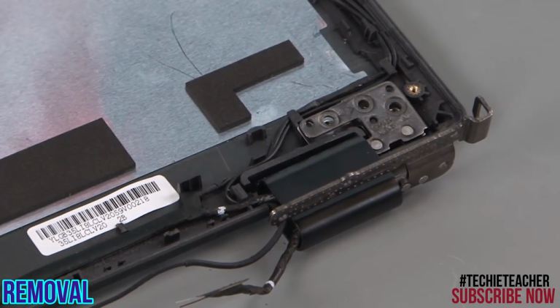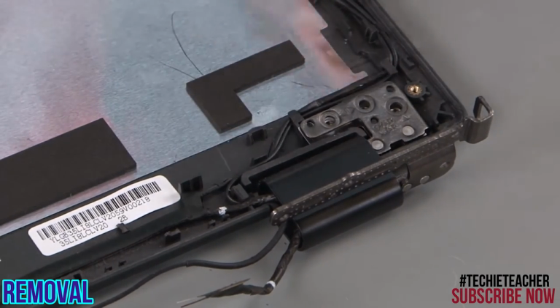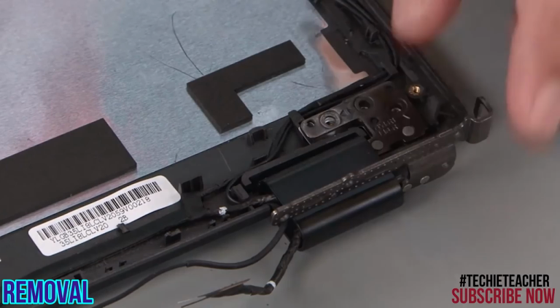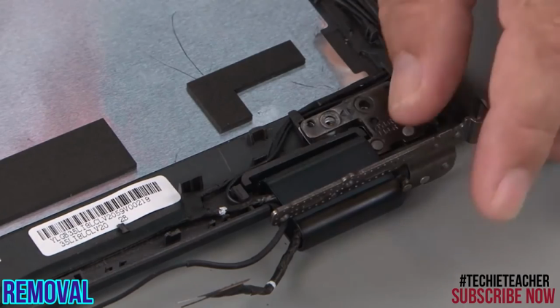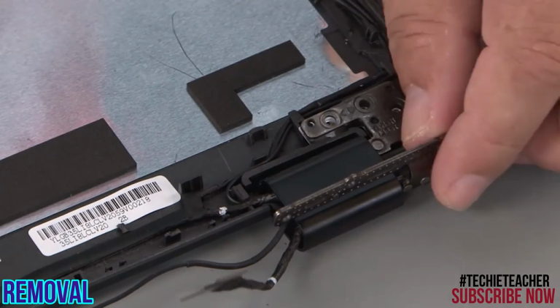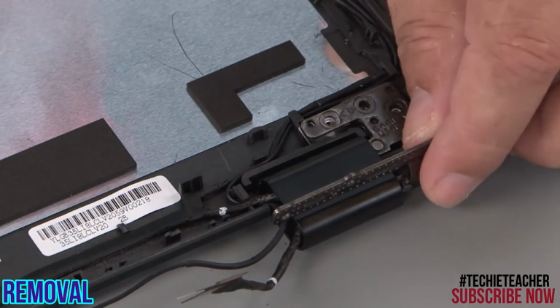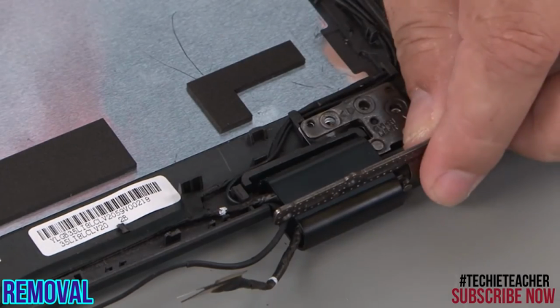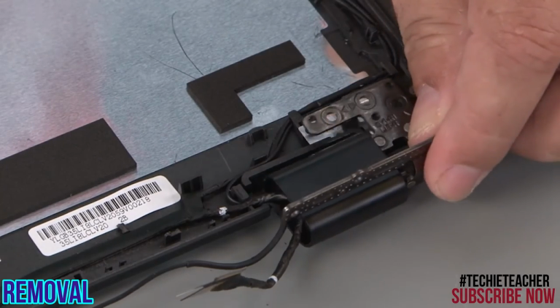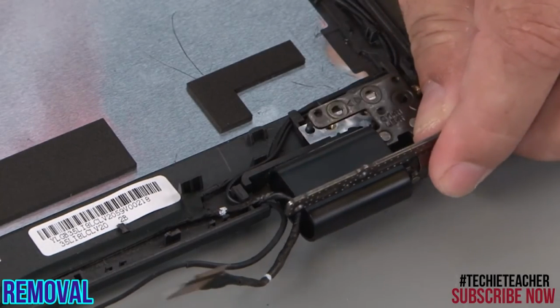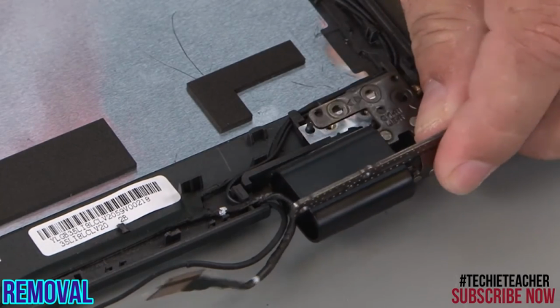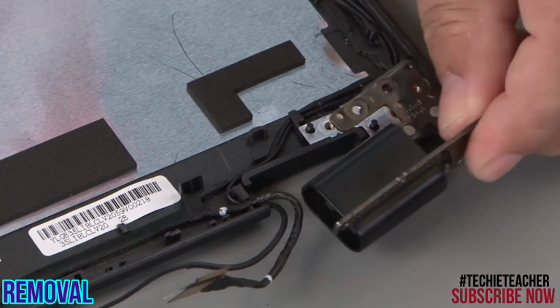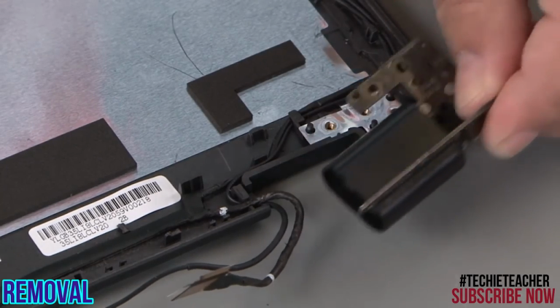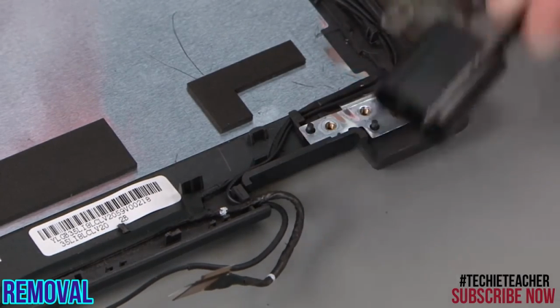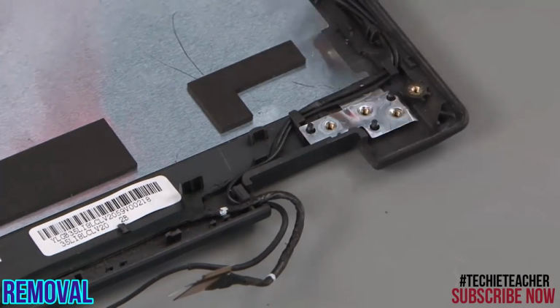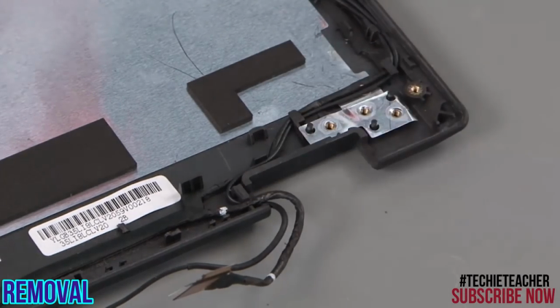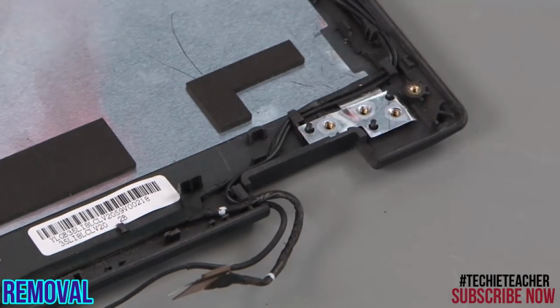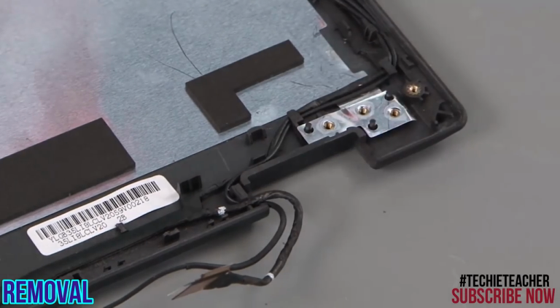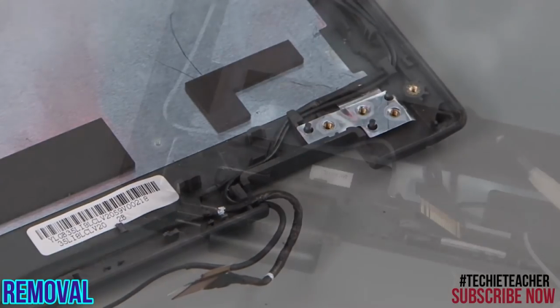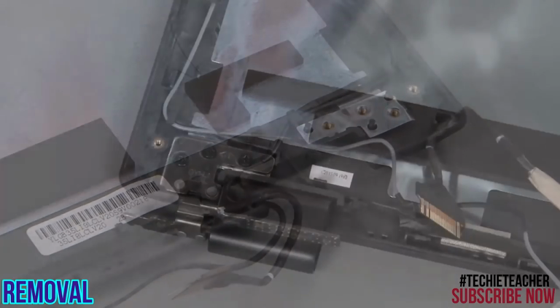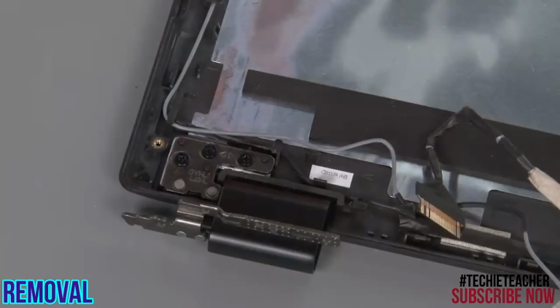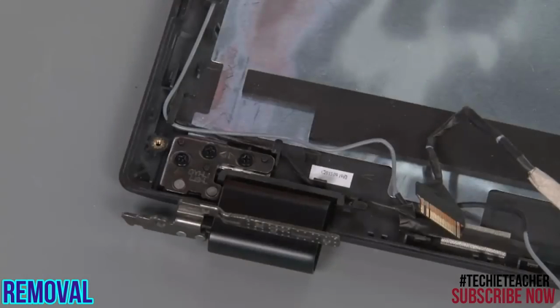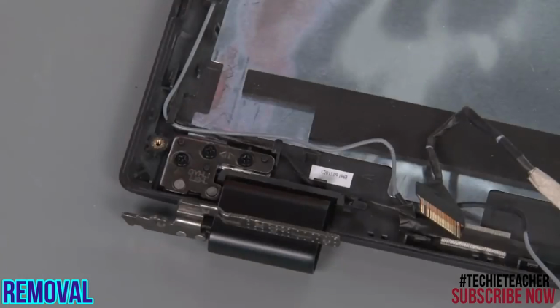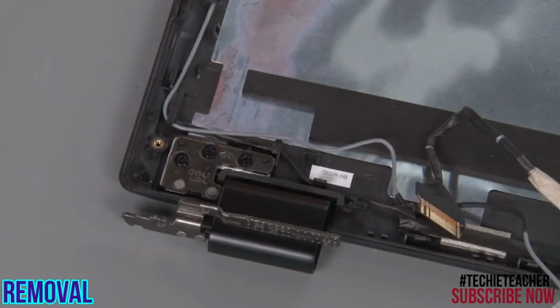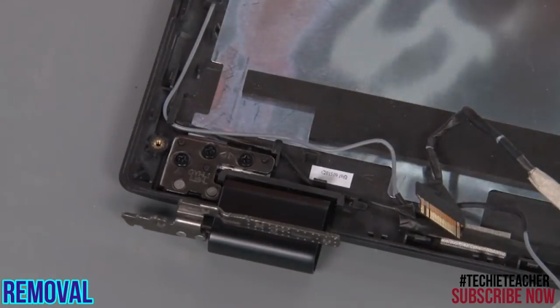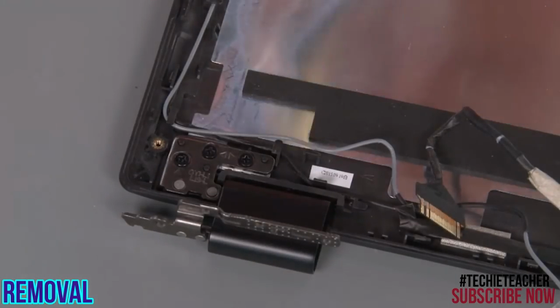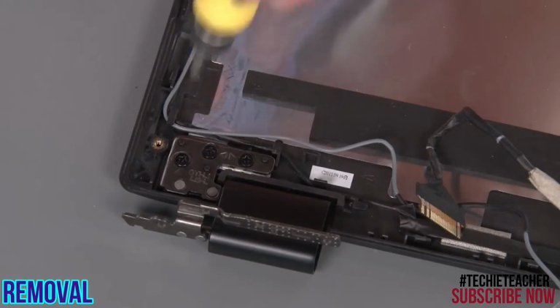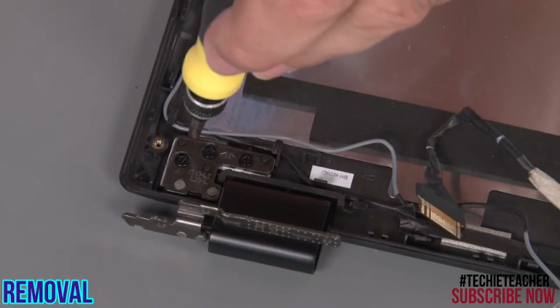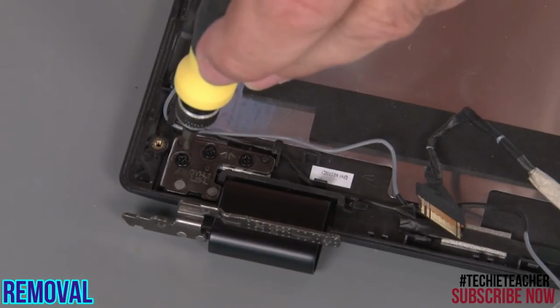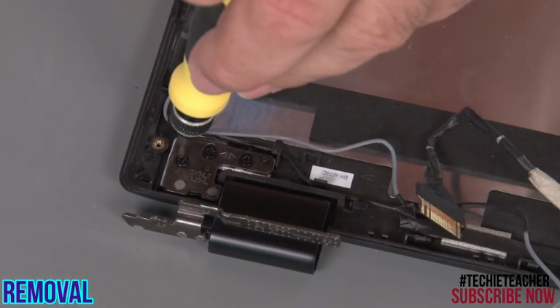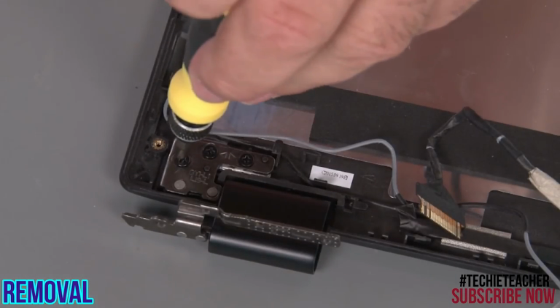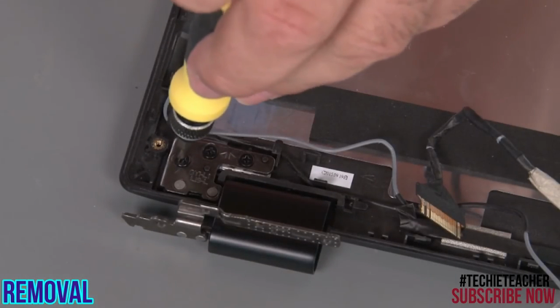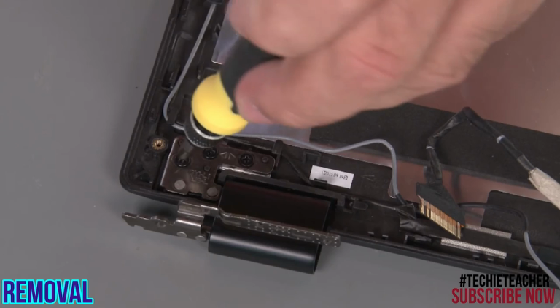Lift the hinge from the system. Repeat for the other hinge.